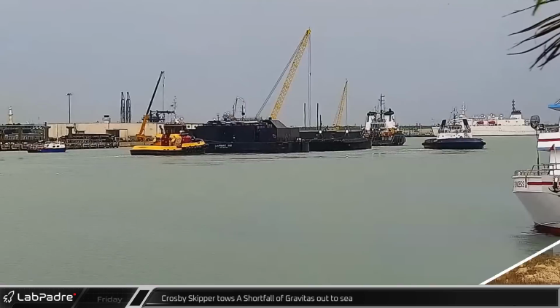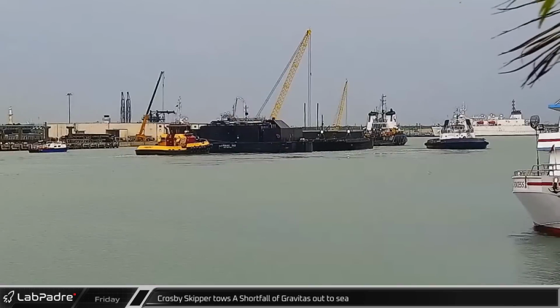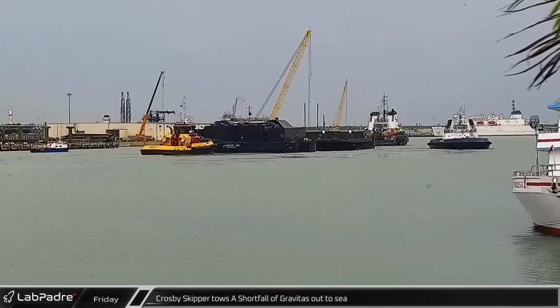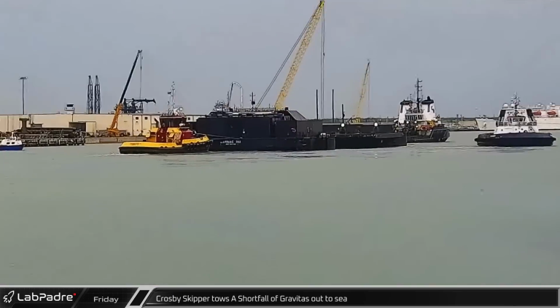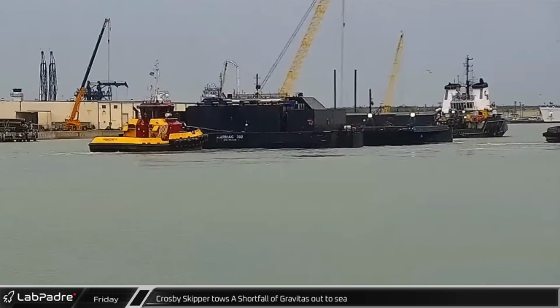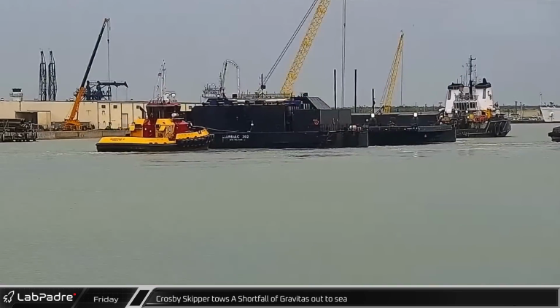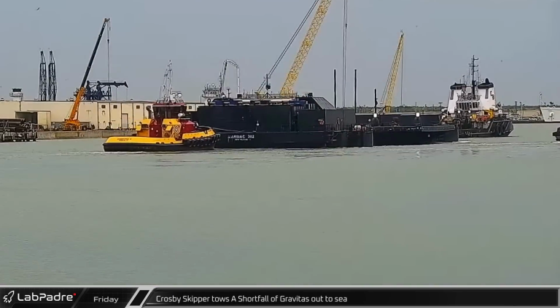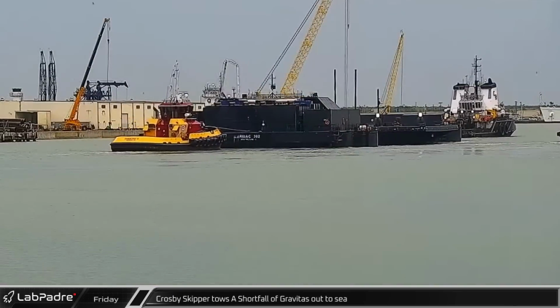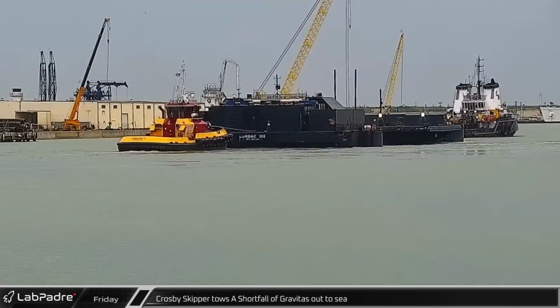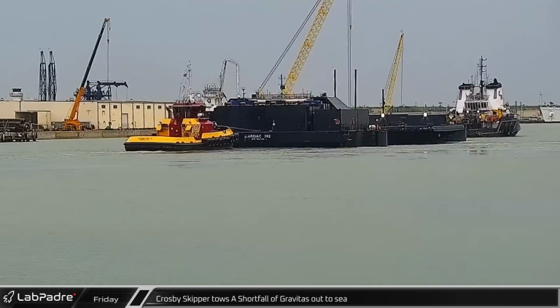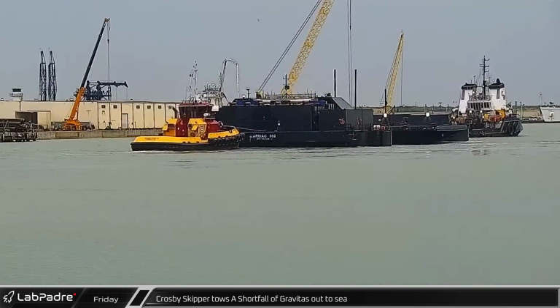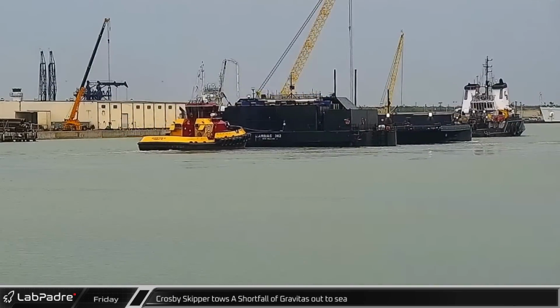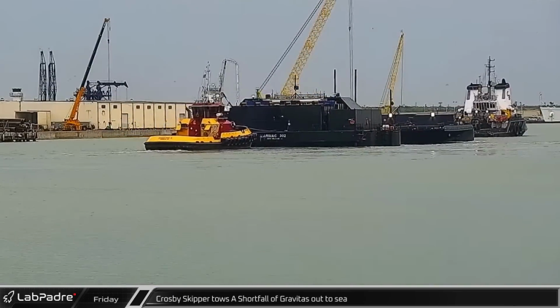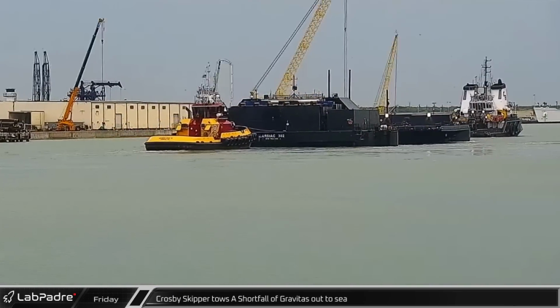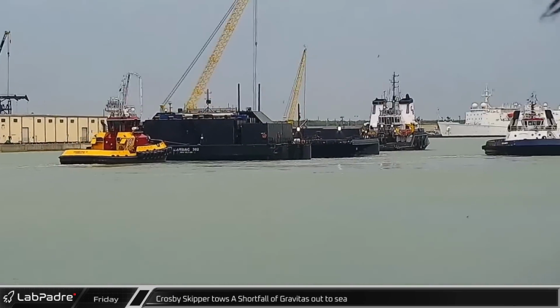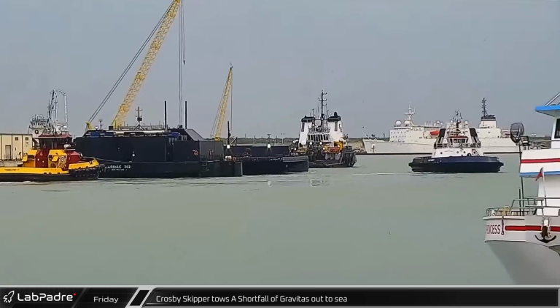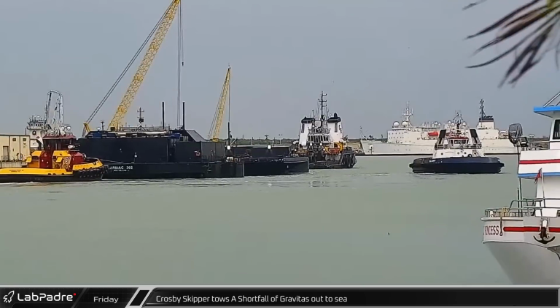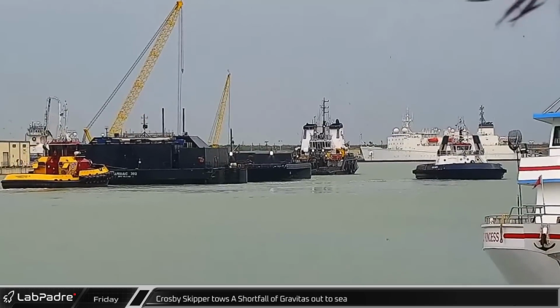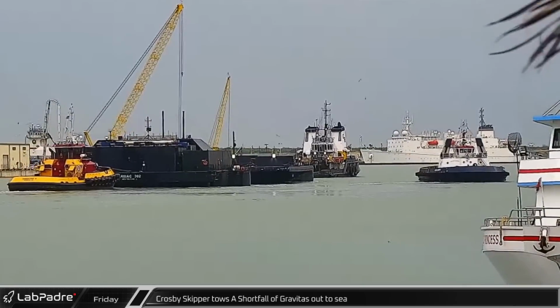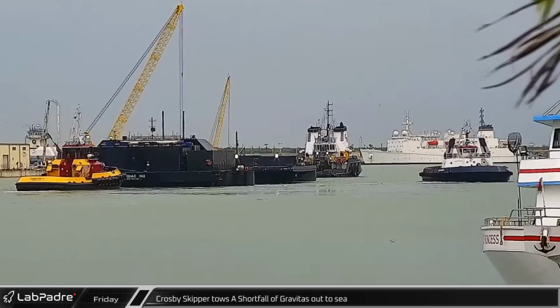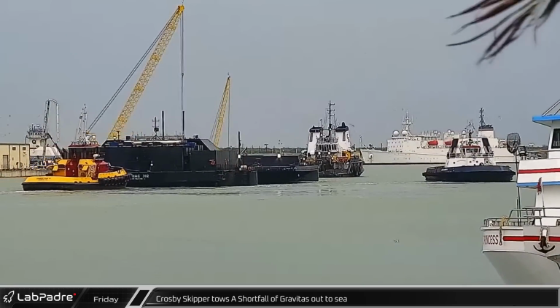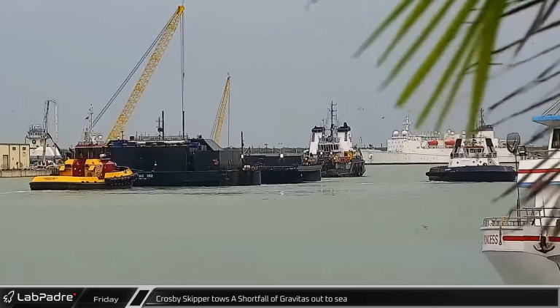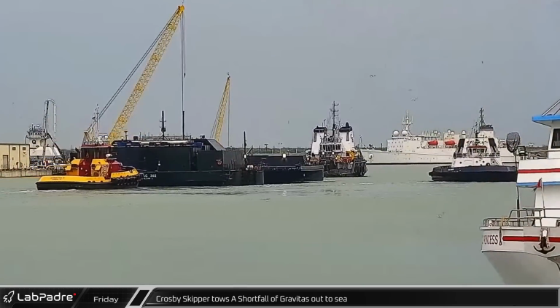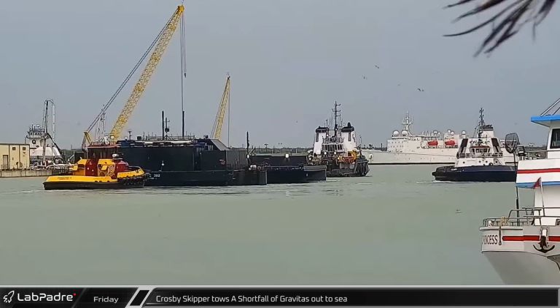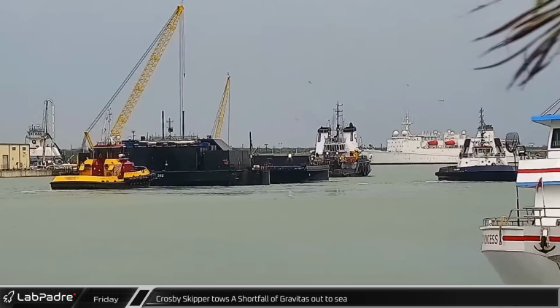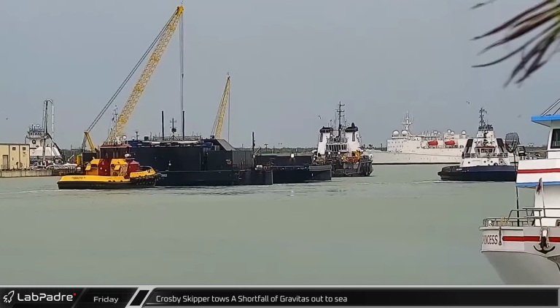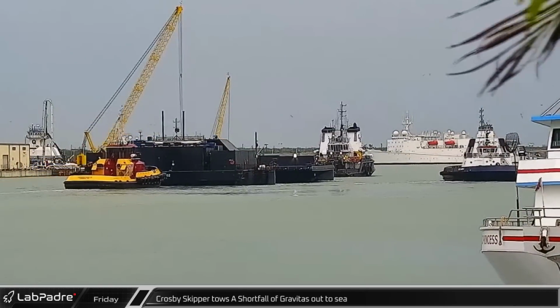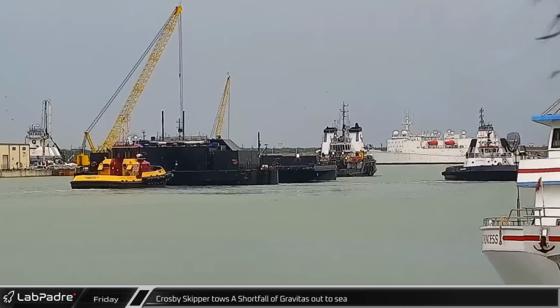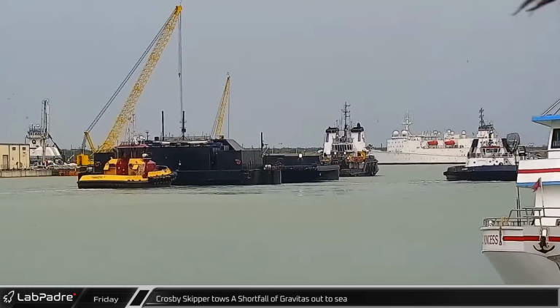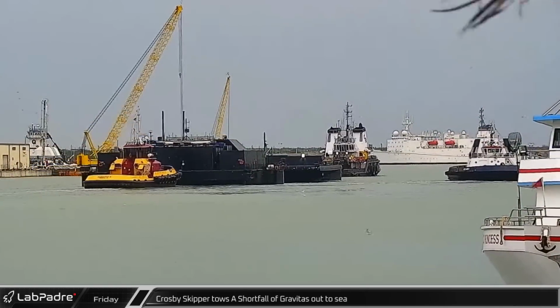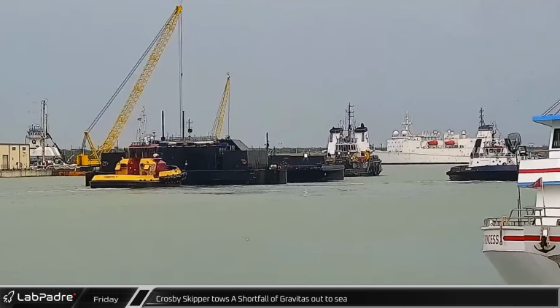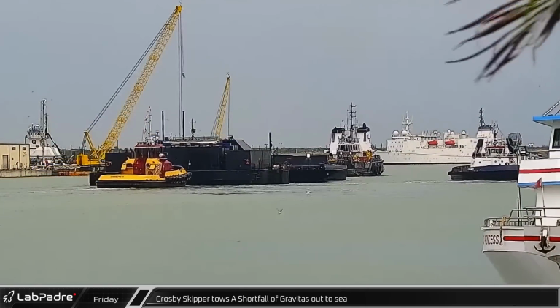Over at the Cape, Crosby Skipper towed a Shortfall of Gravitas out to sea on Friday in support of the GPS-36 launch.